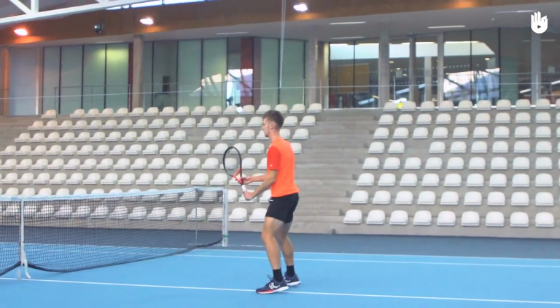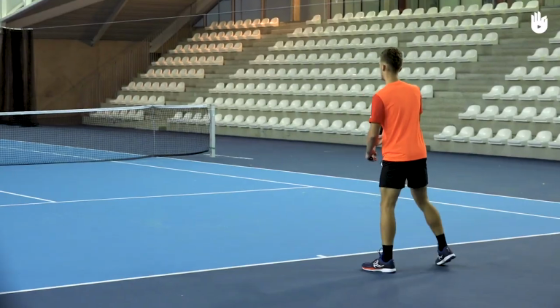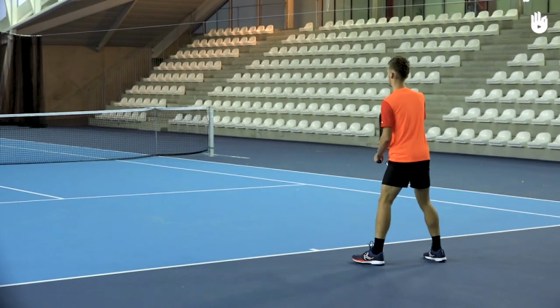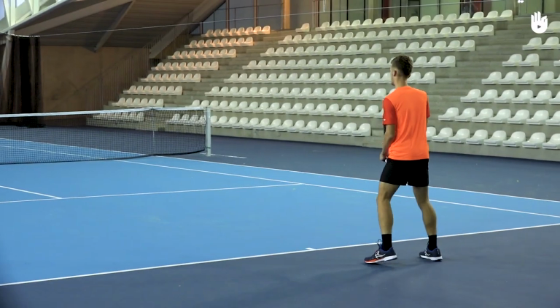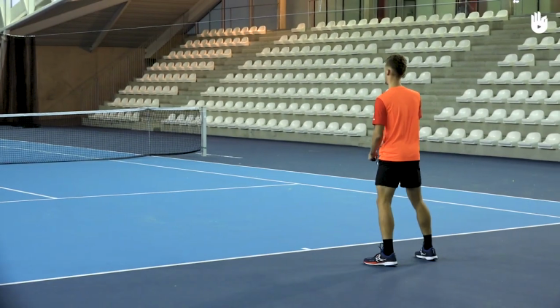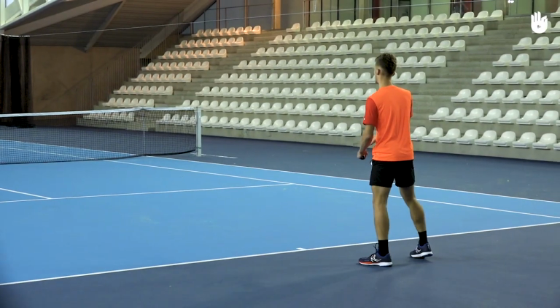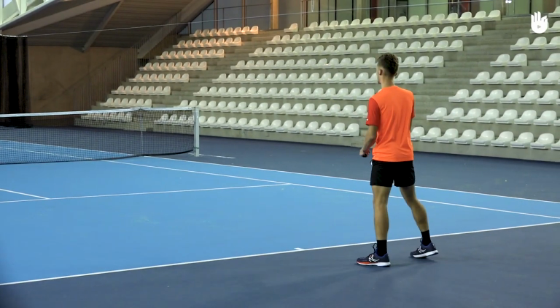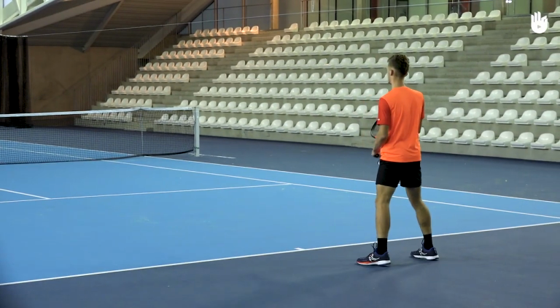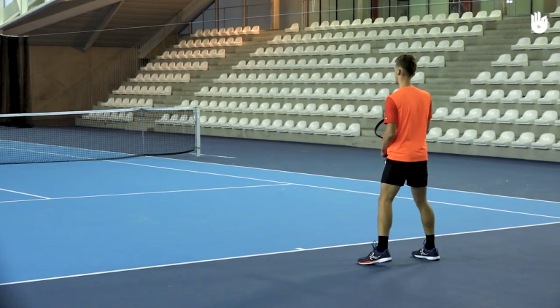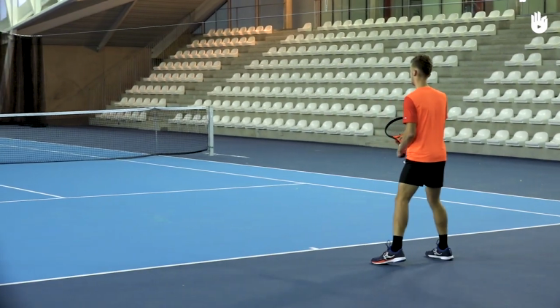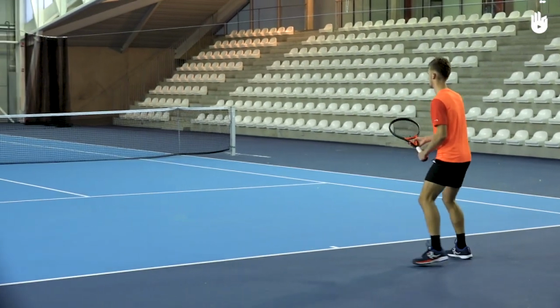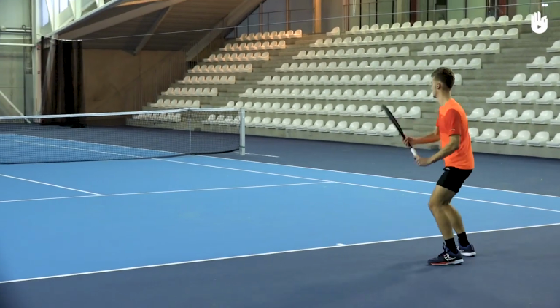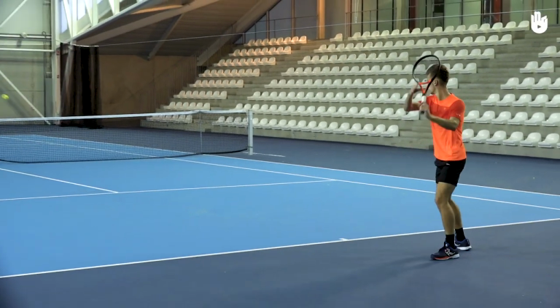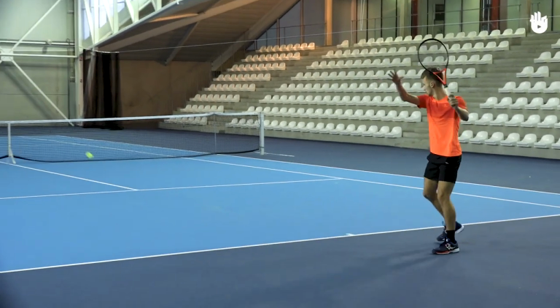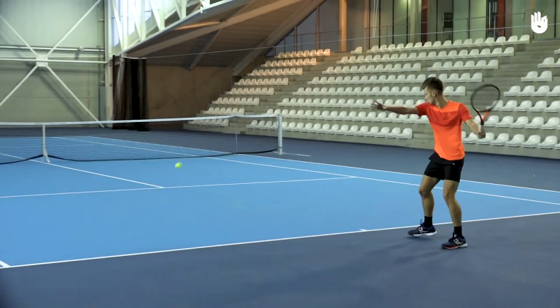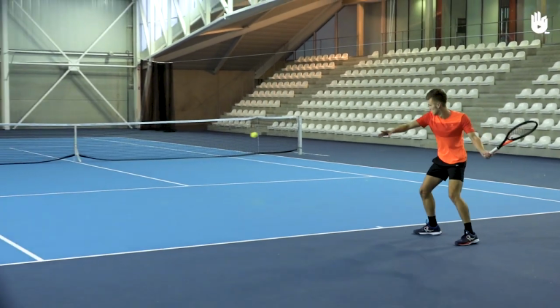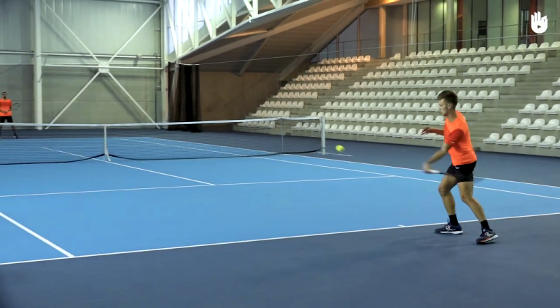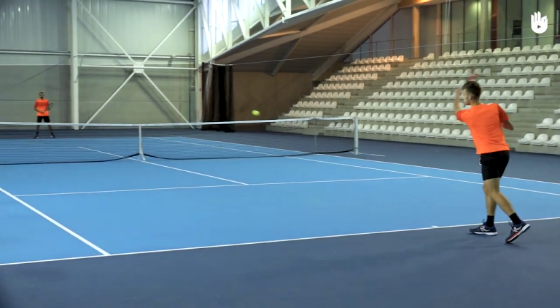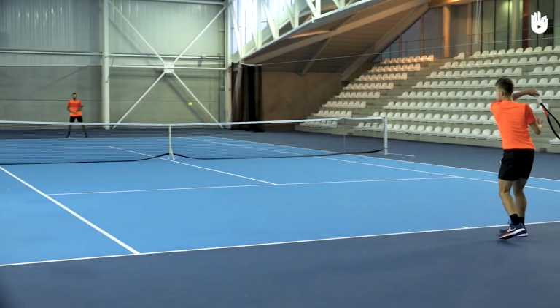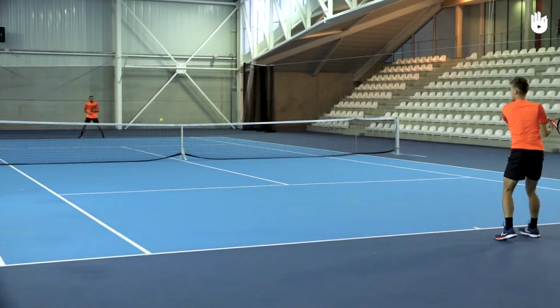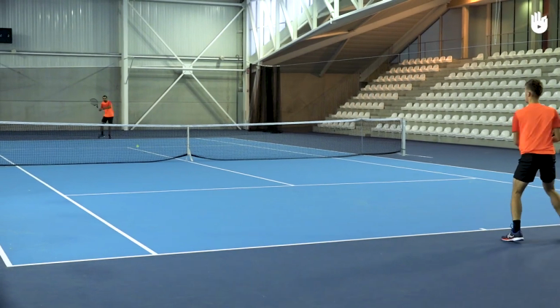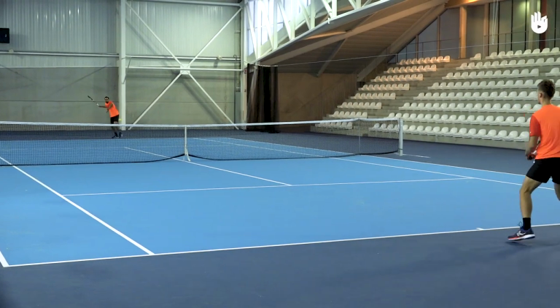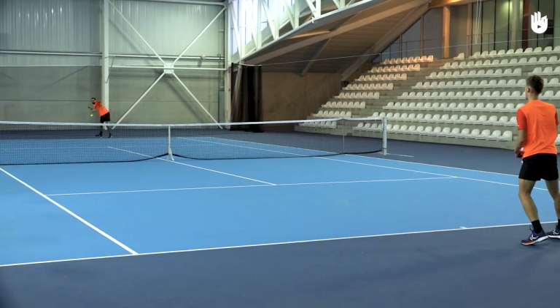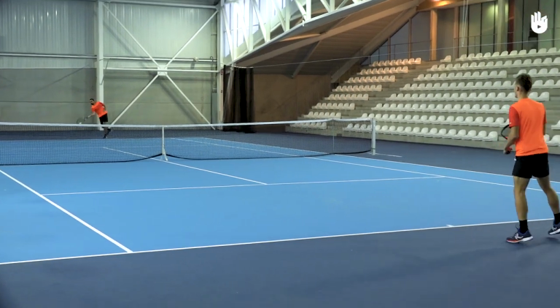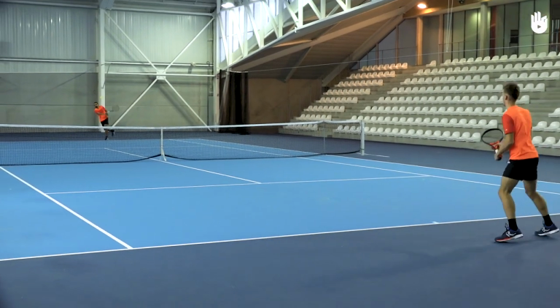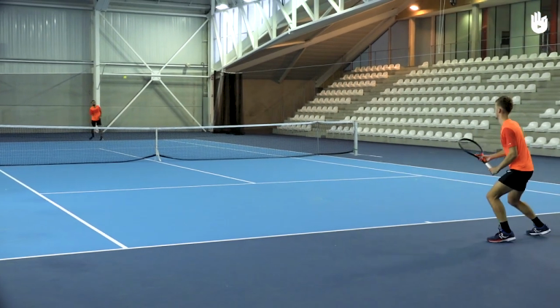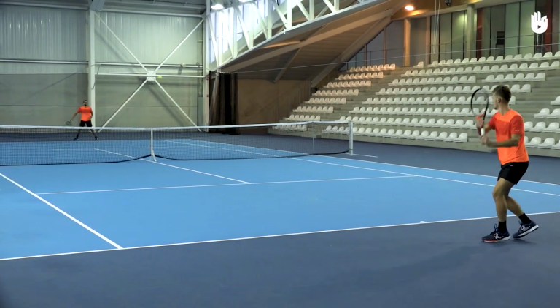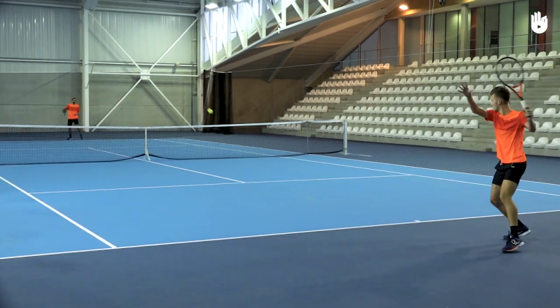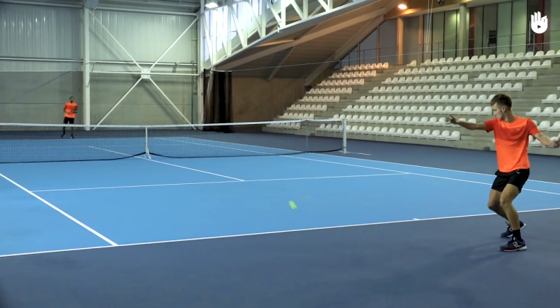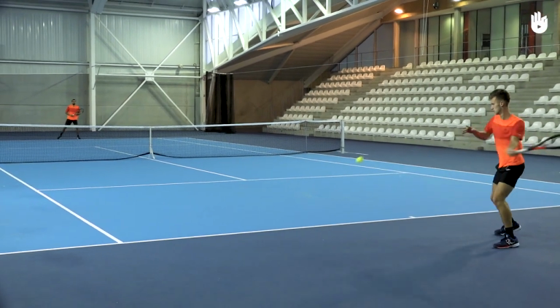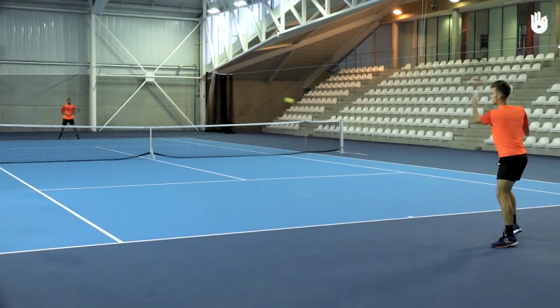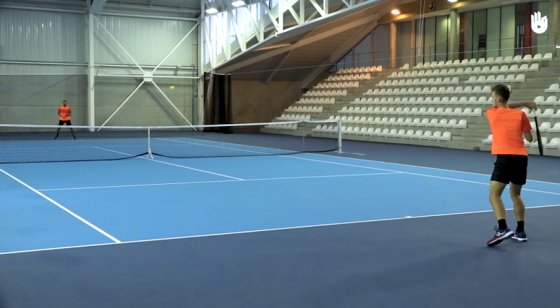The footwork is extremely important when you want to kill short balls. Enjoy your game.